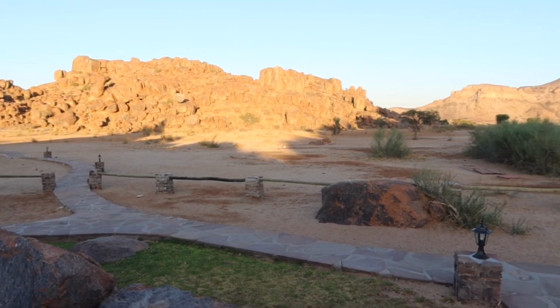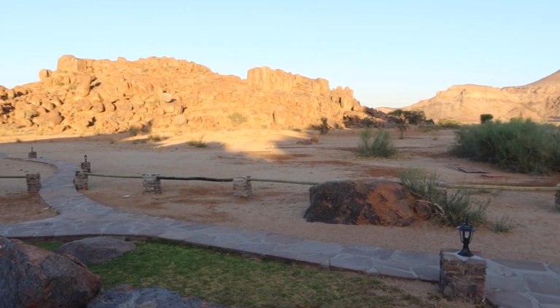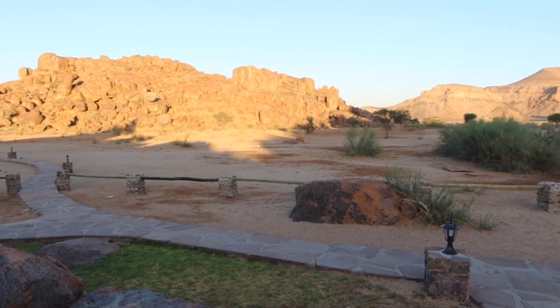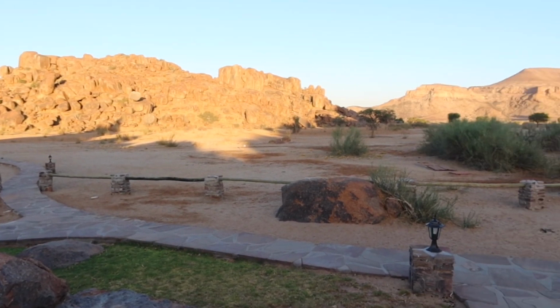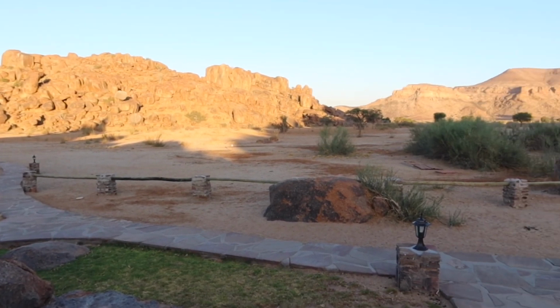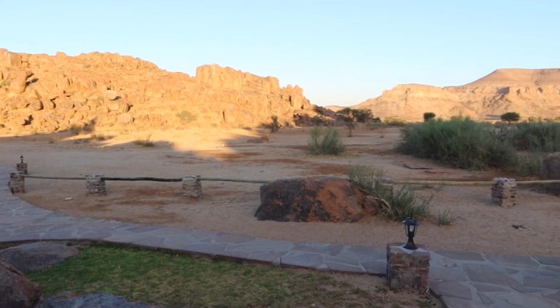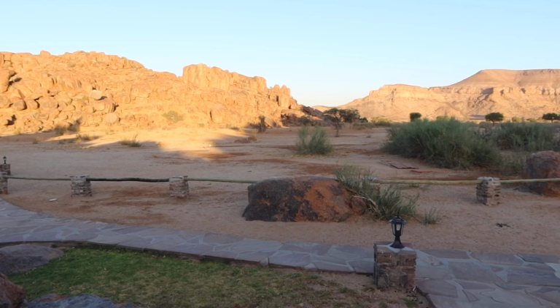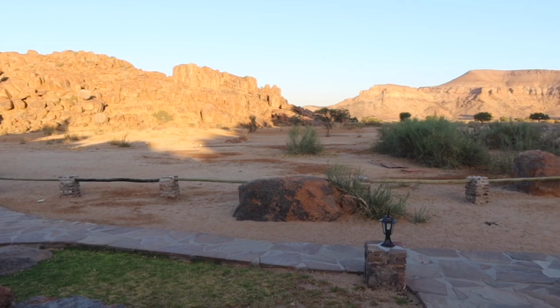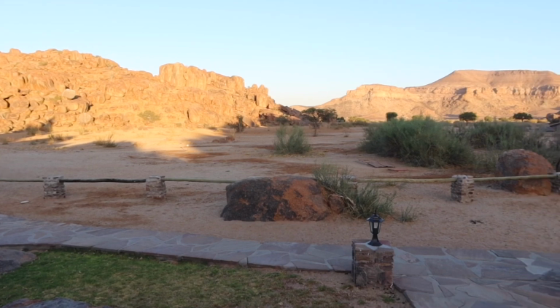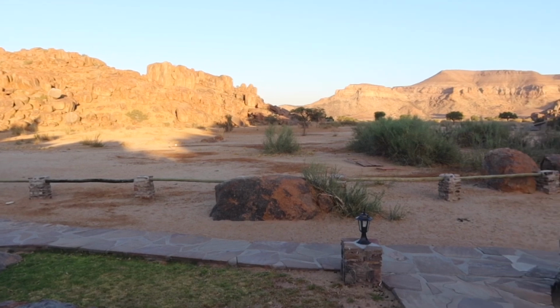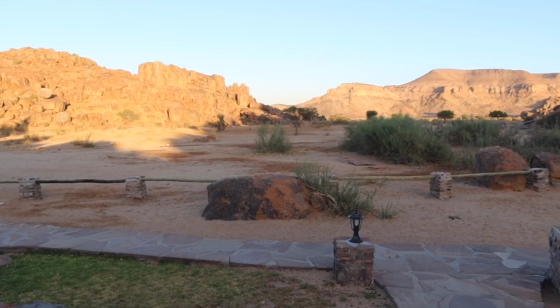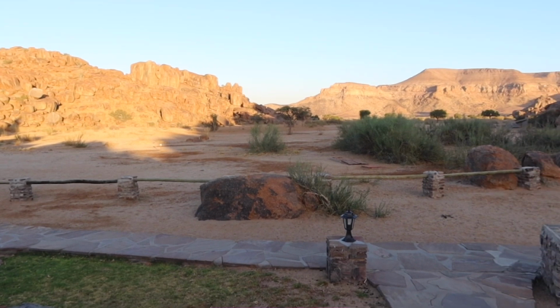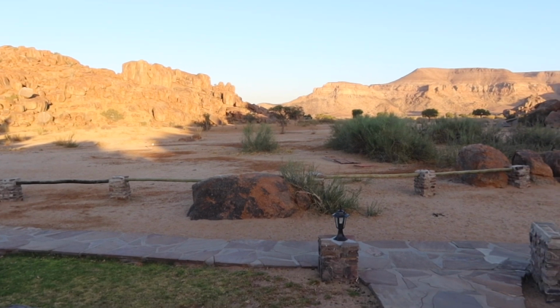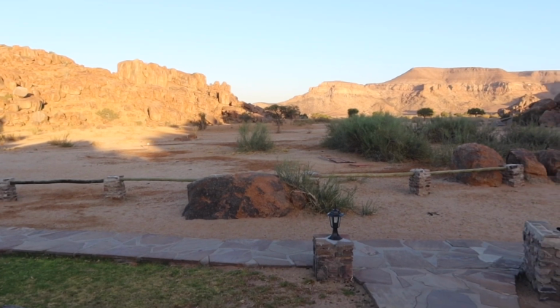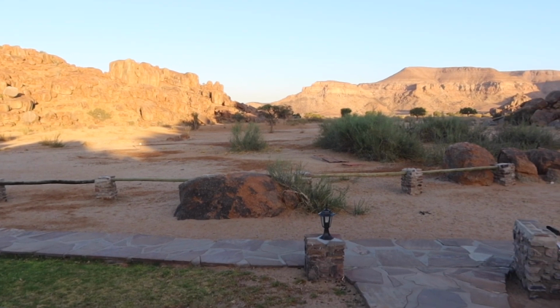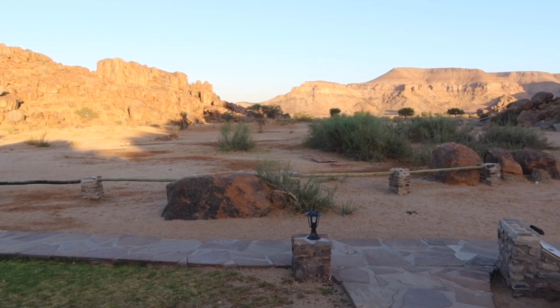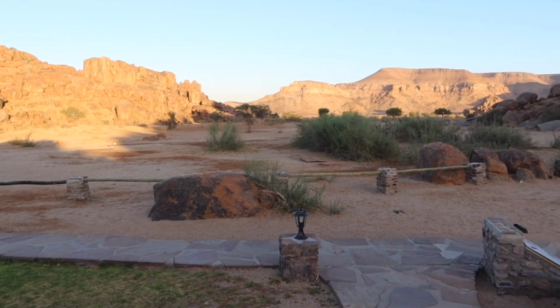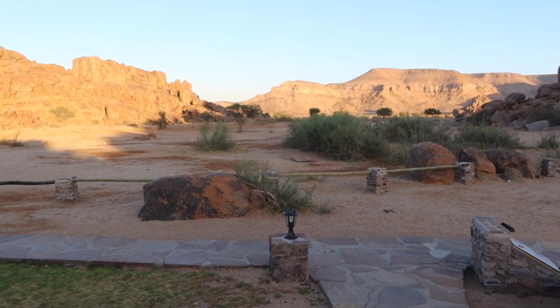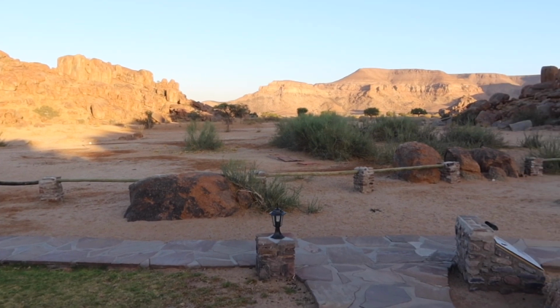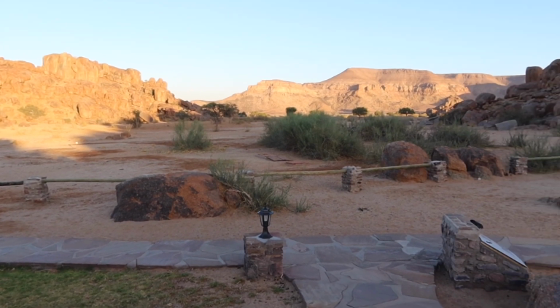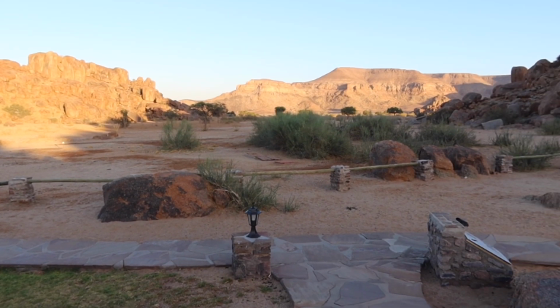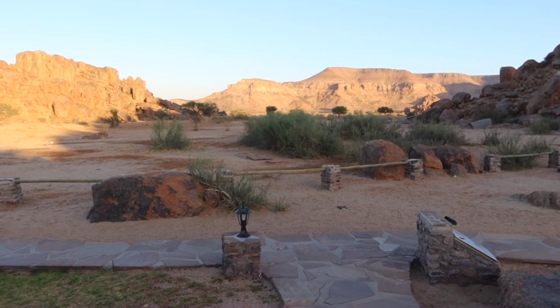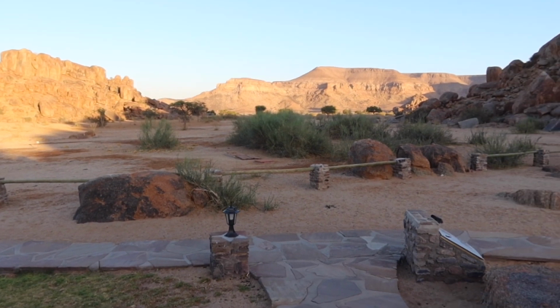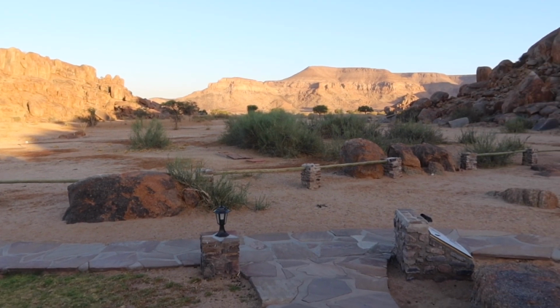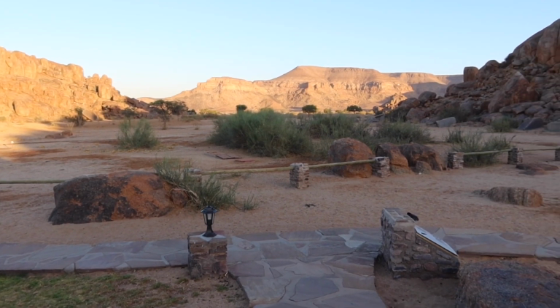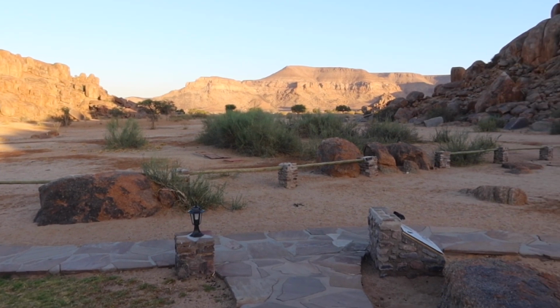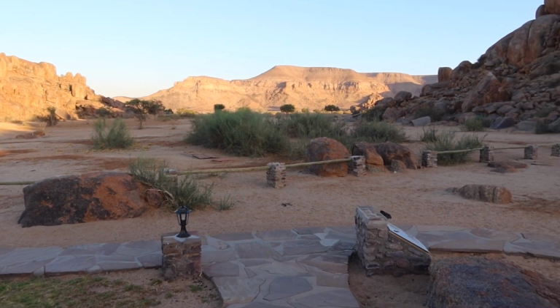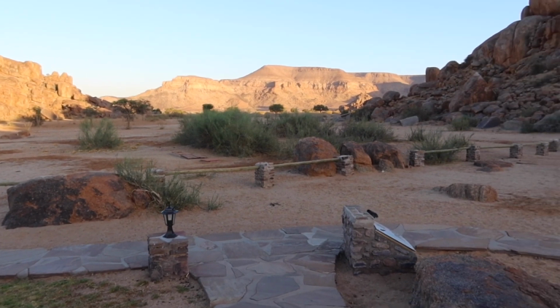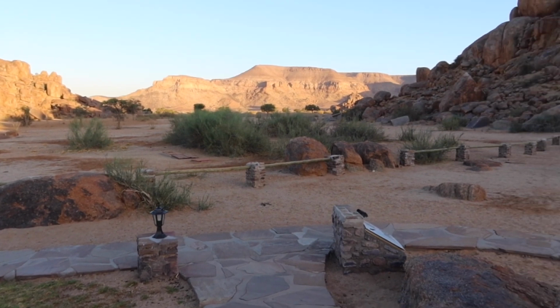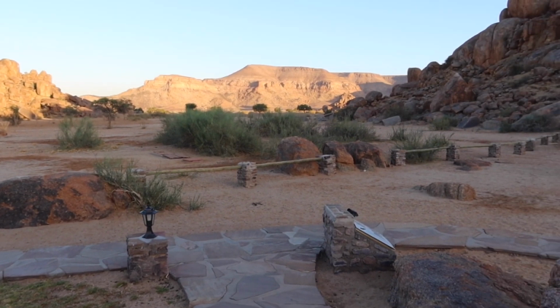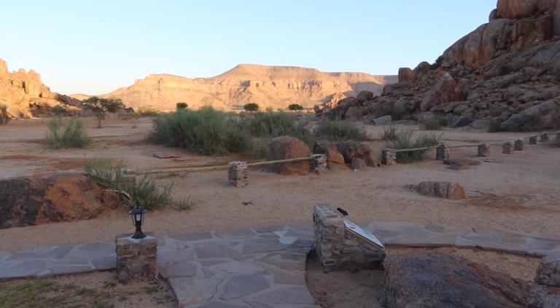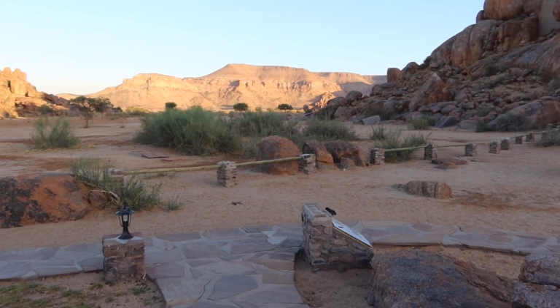Today we're off towards South Africa. This is our last day of riding in Namibia.